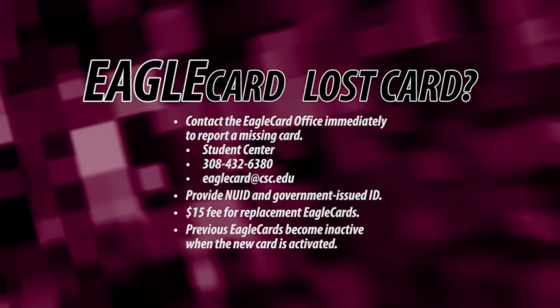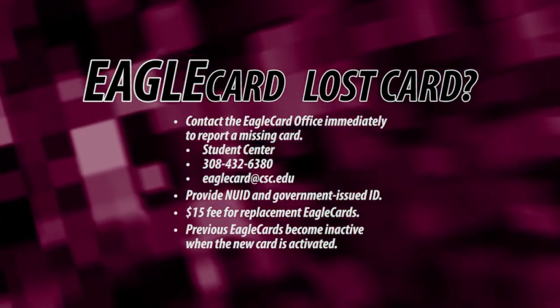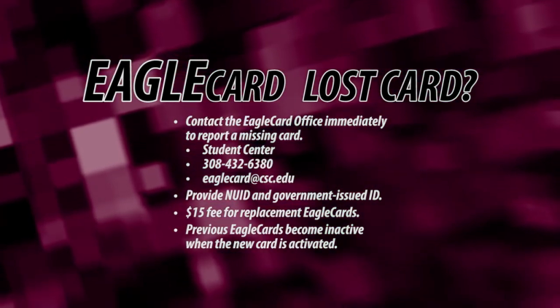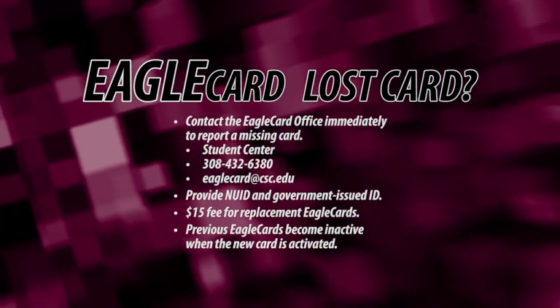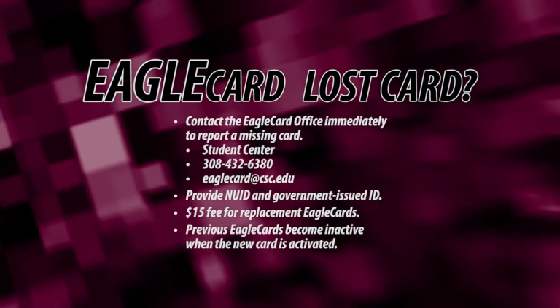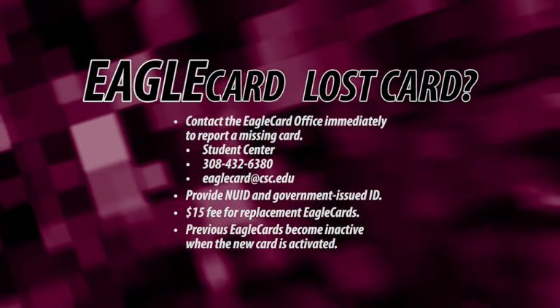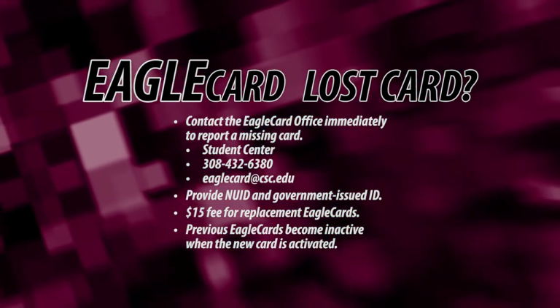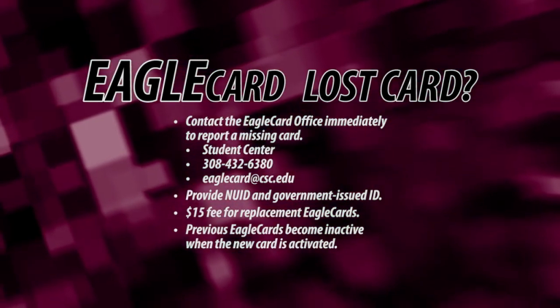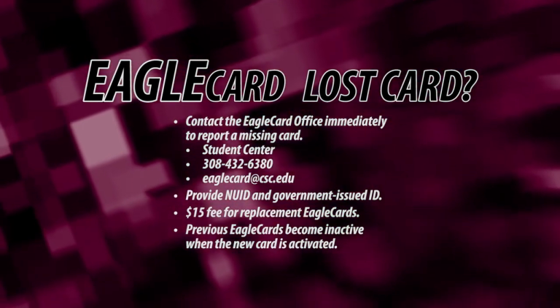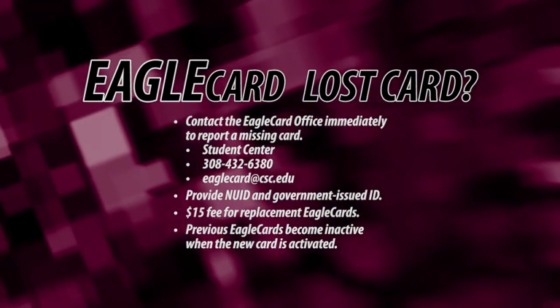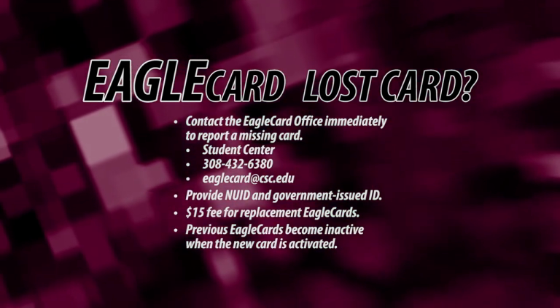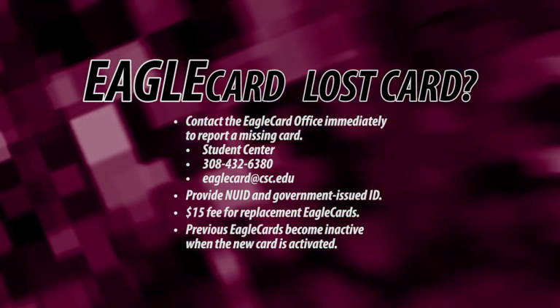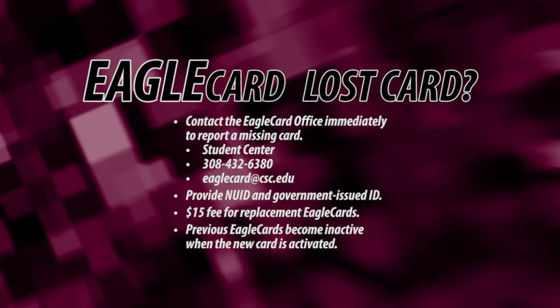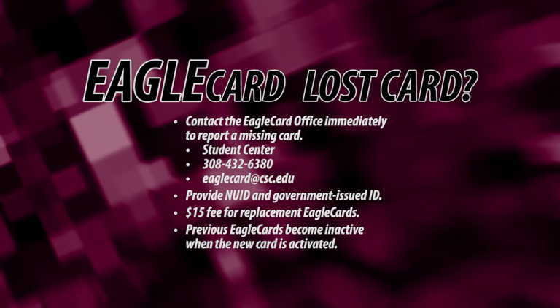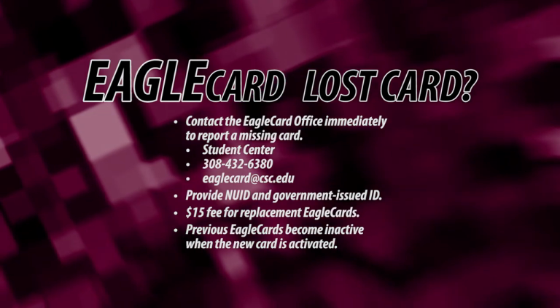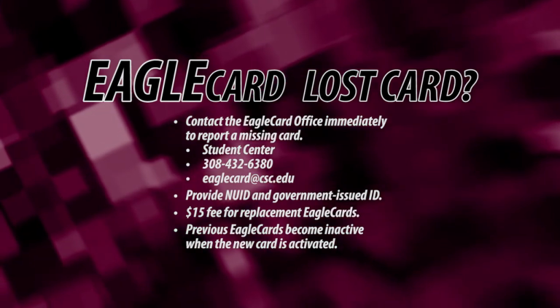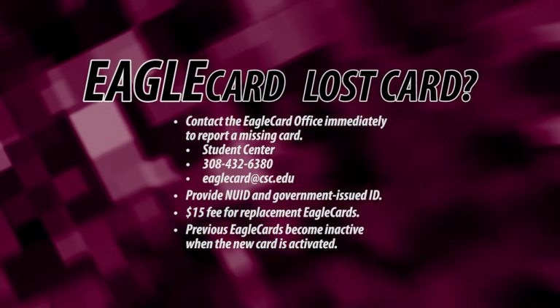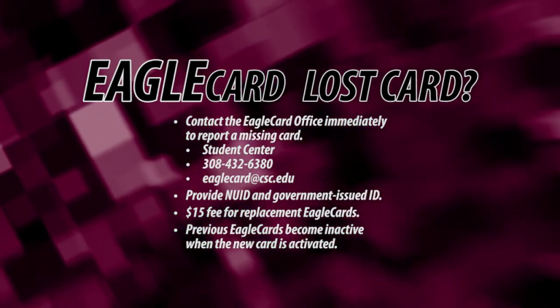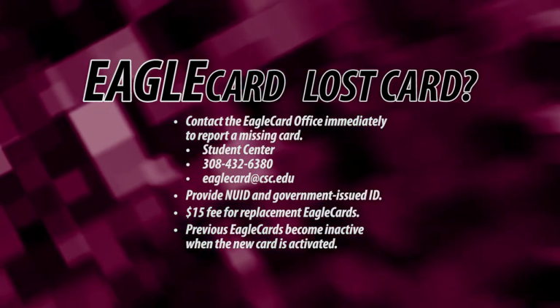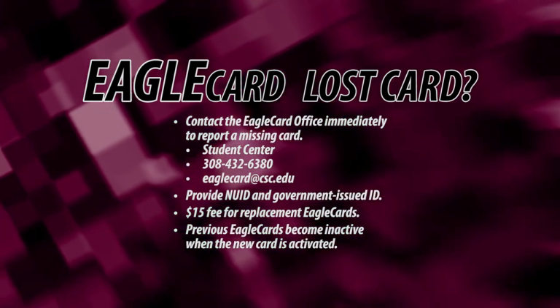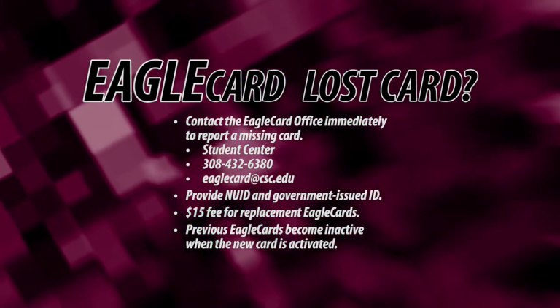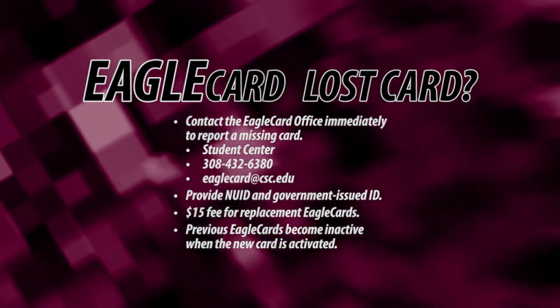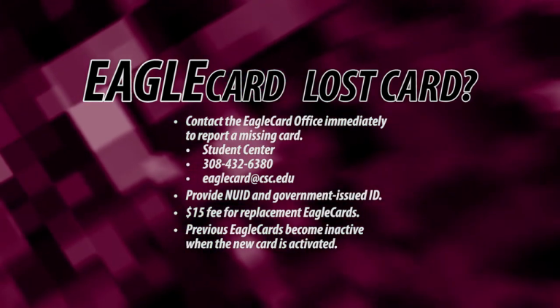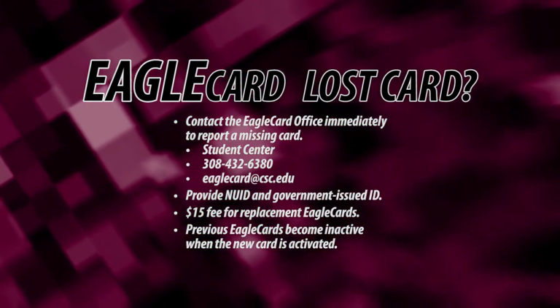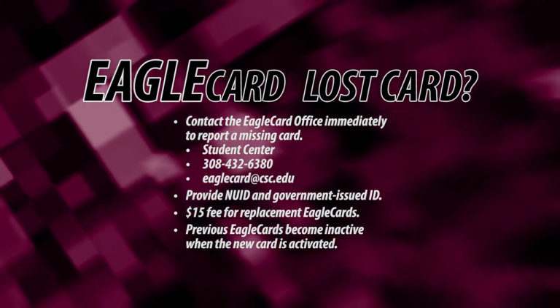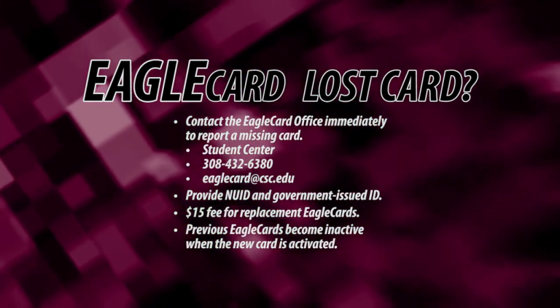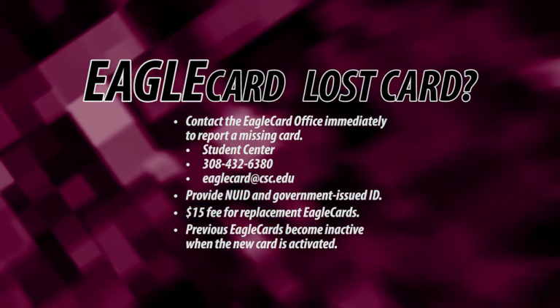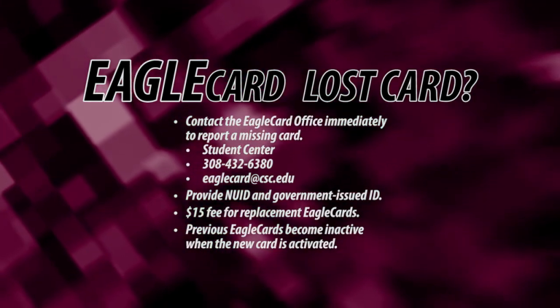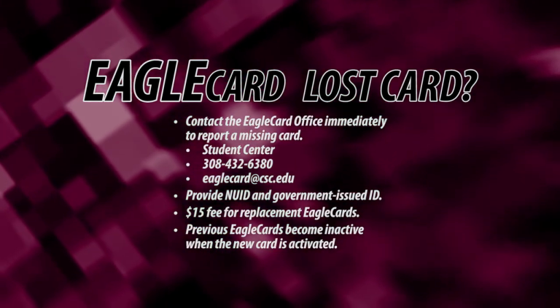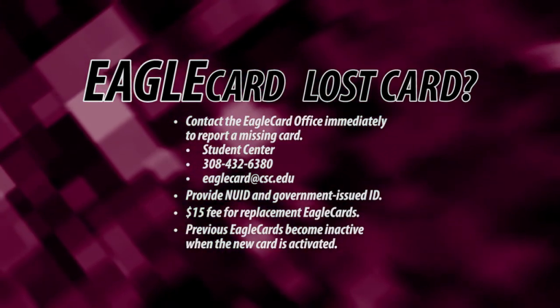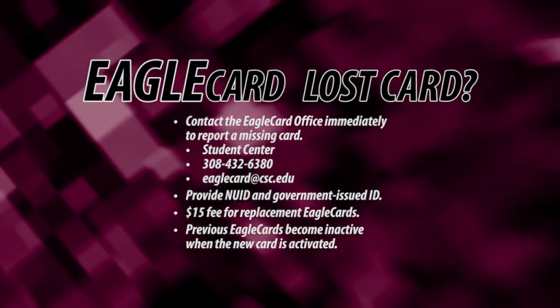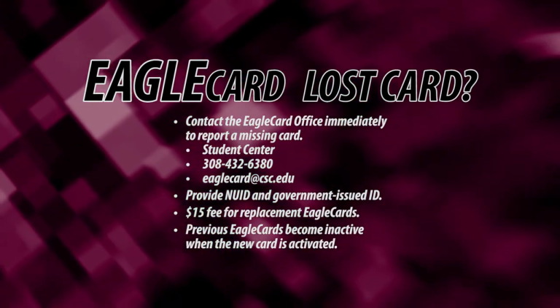You will need to replace your Eagle Card if you change your name or if your existing card becomes damaged.